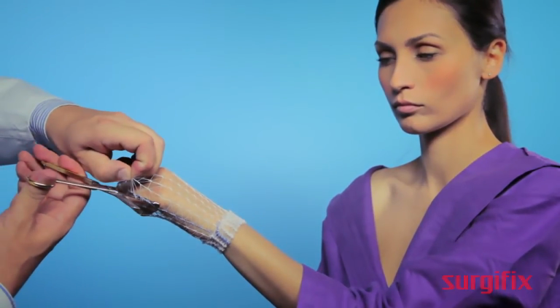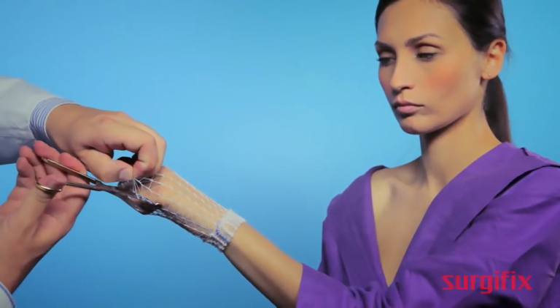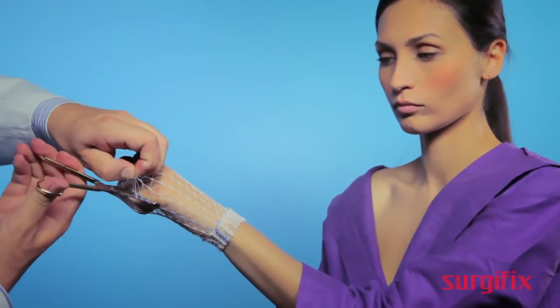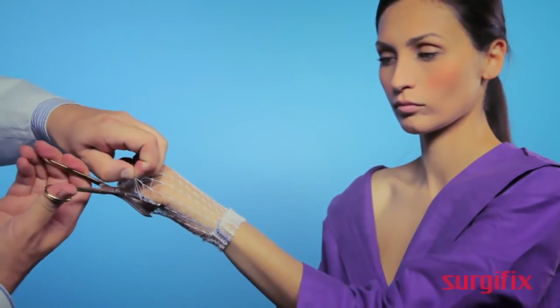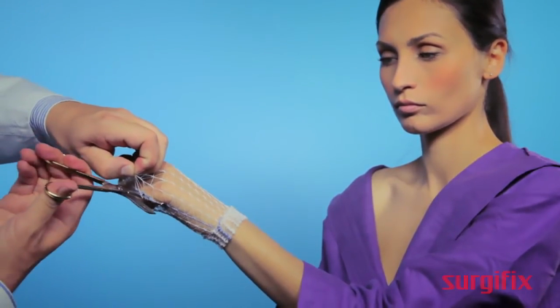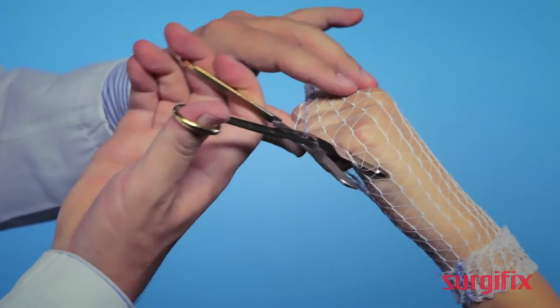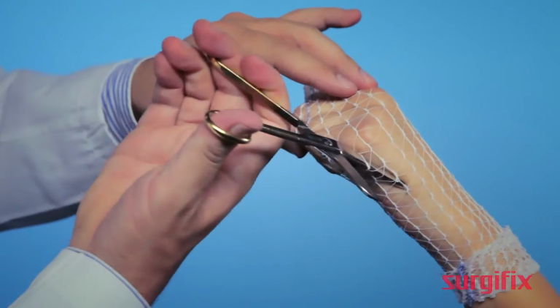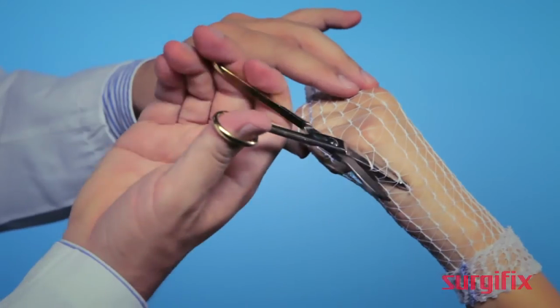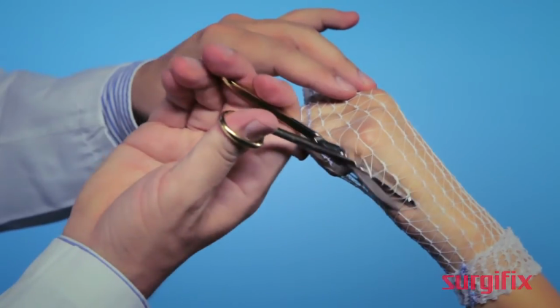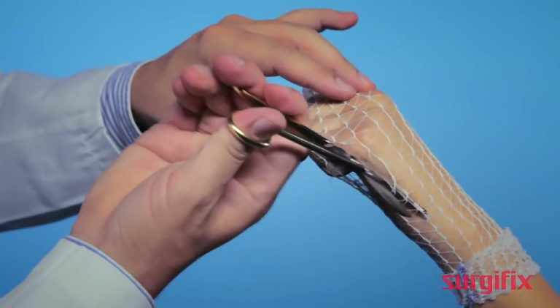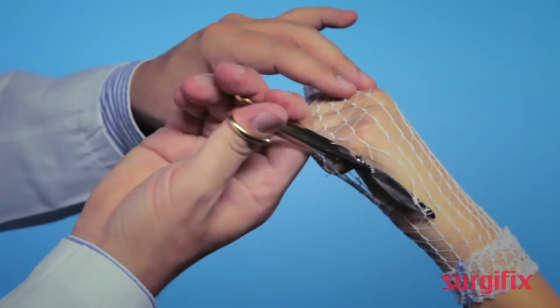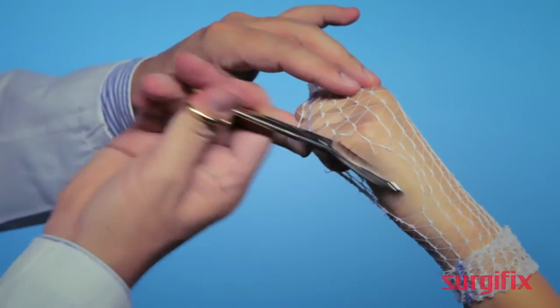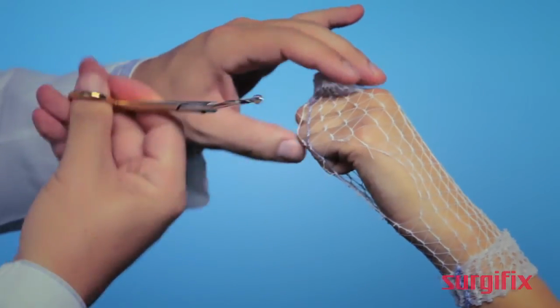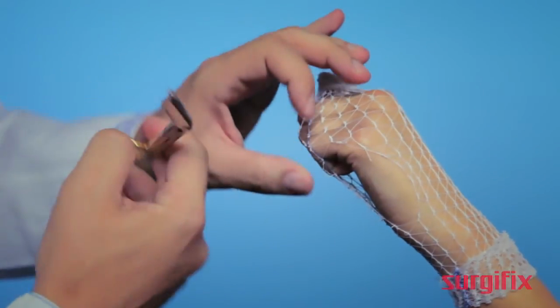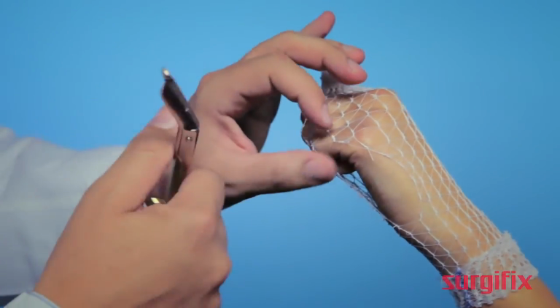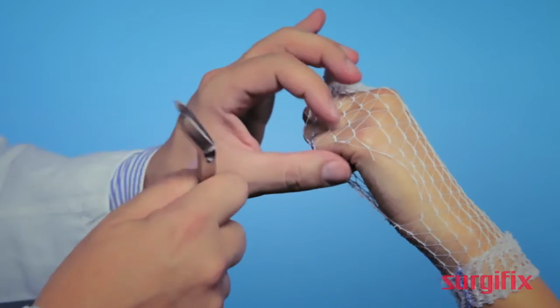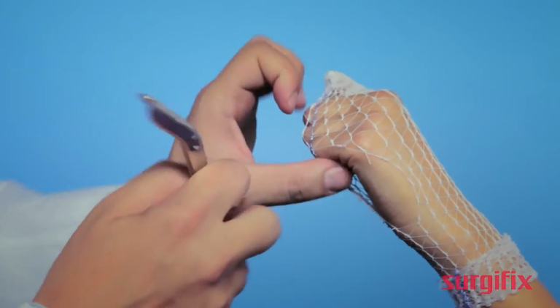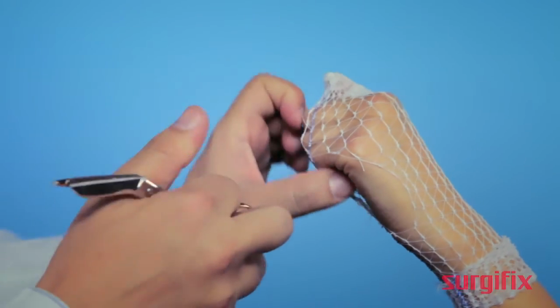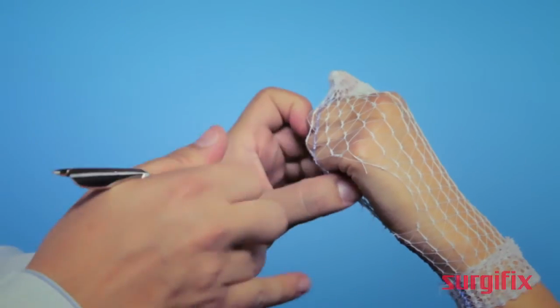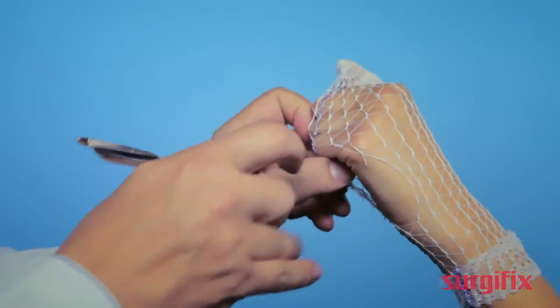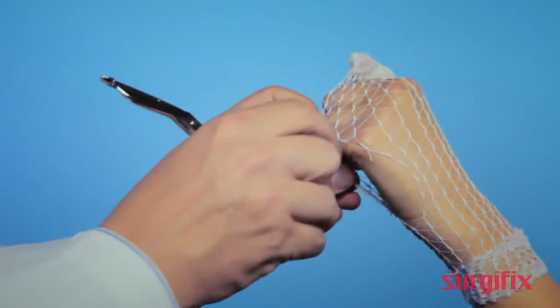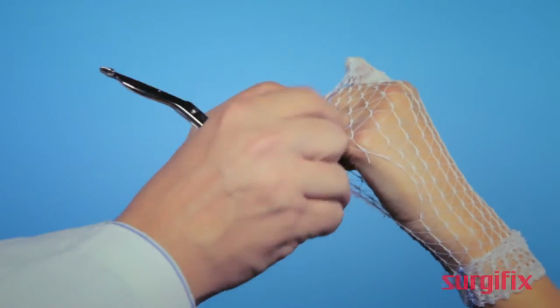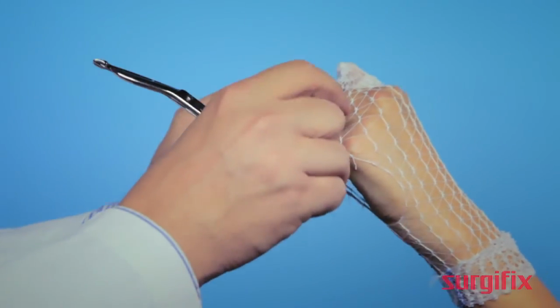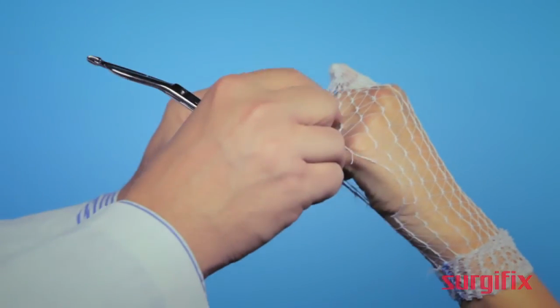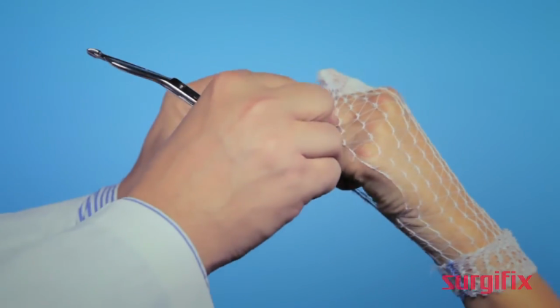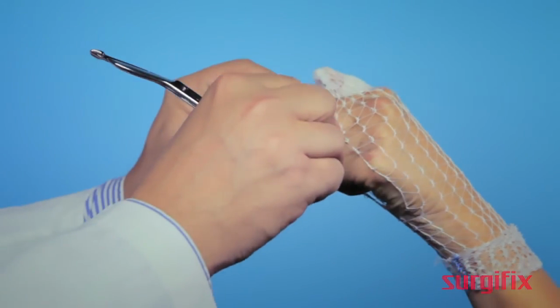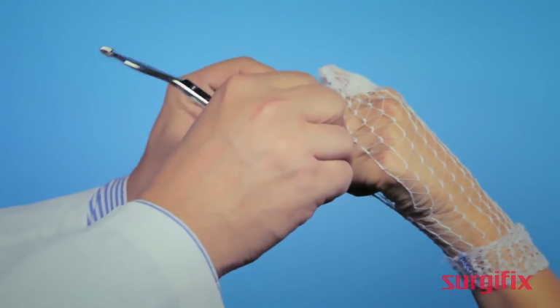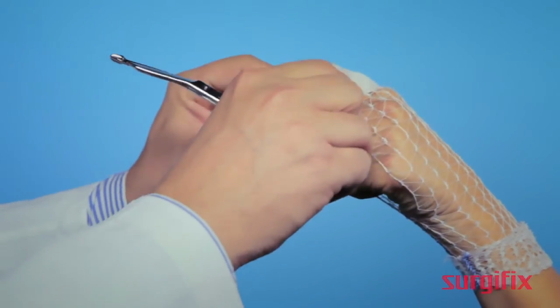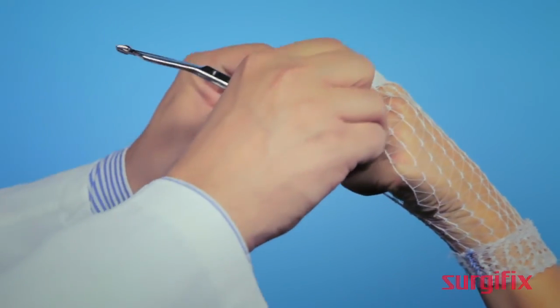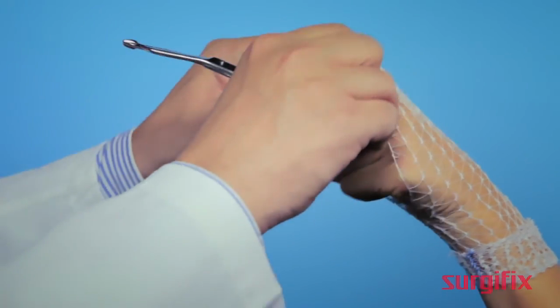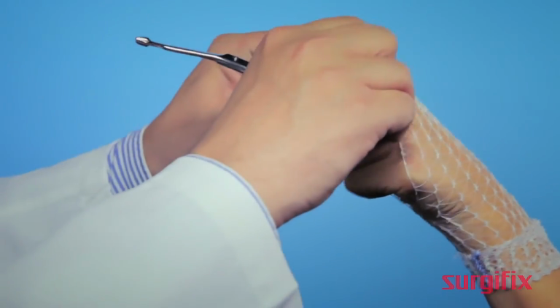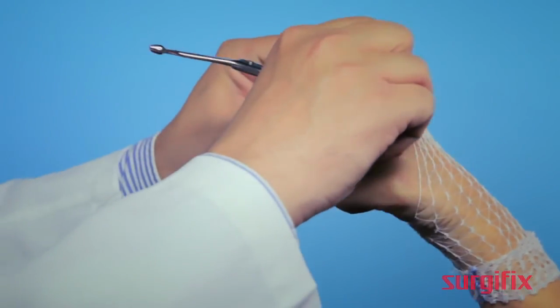Cut the dressing on the back side of the hand, and leave fingers without dressing free to move.